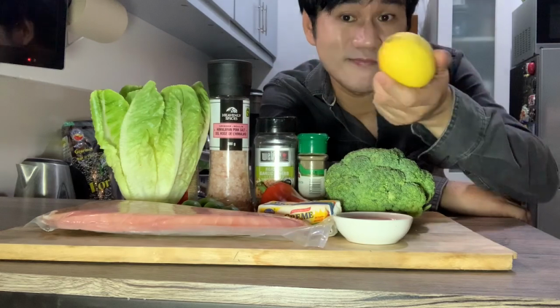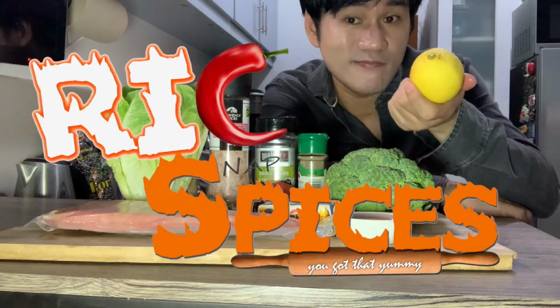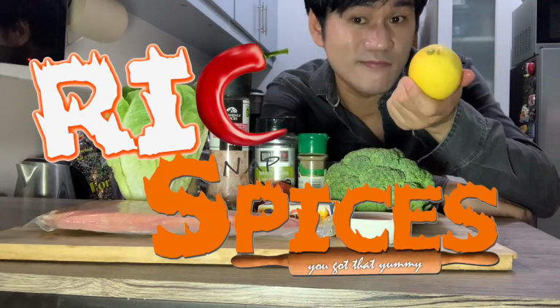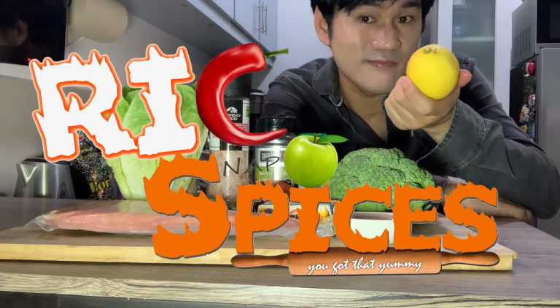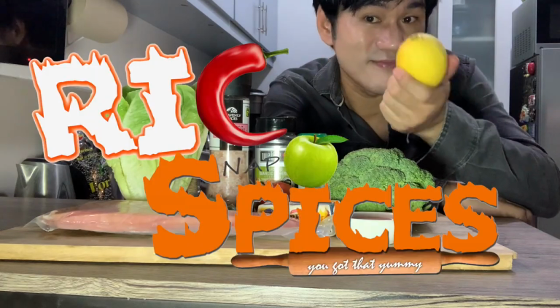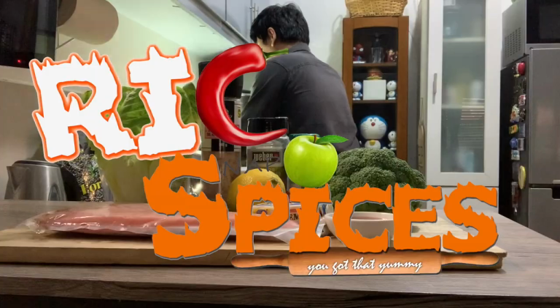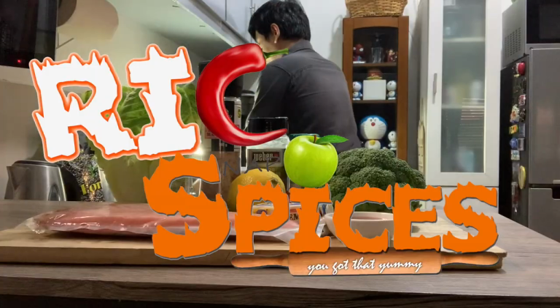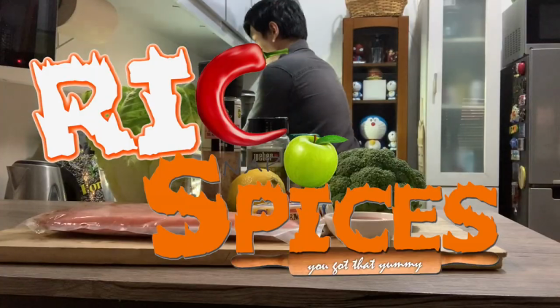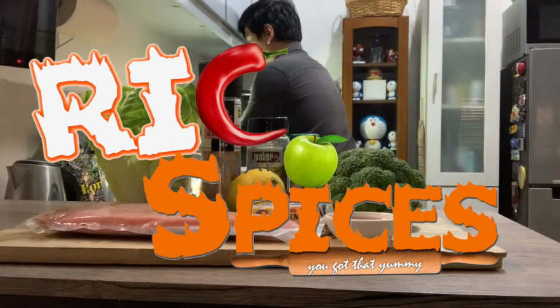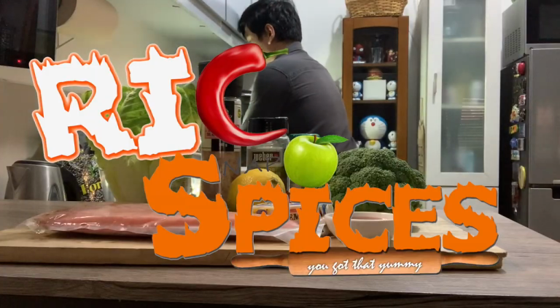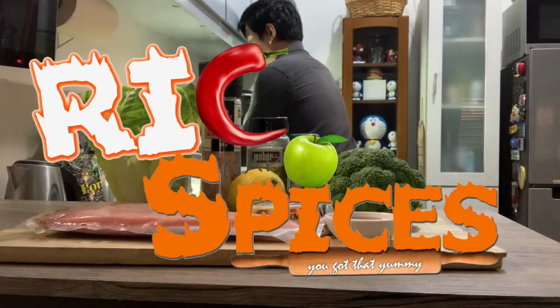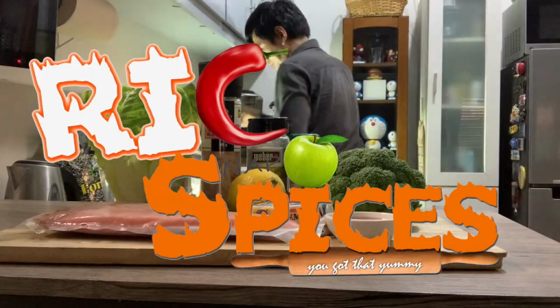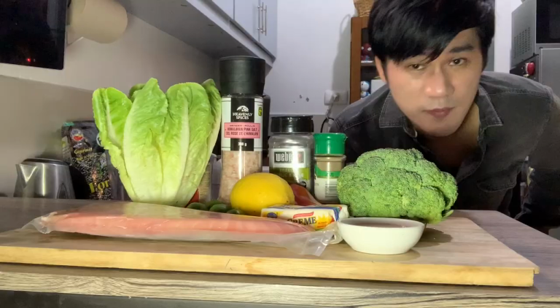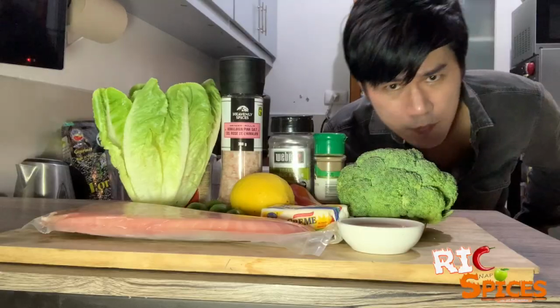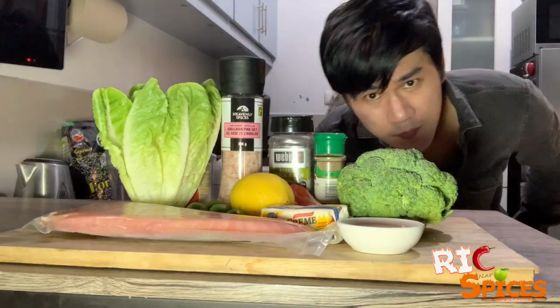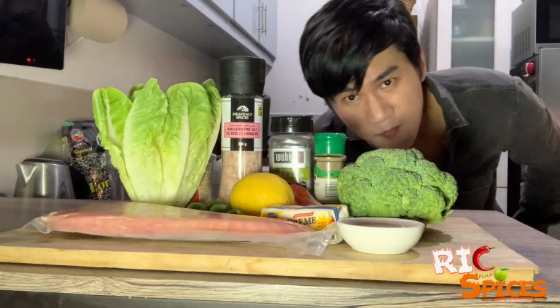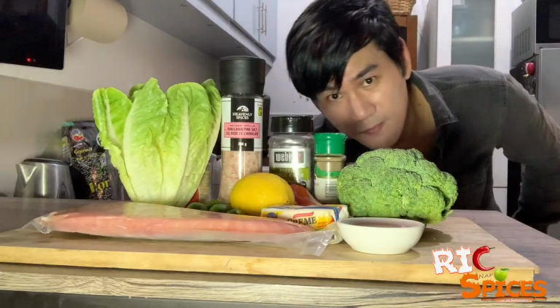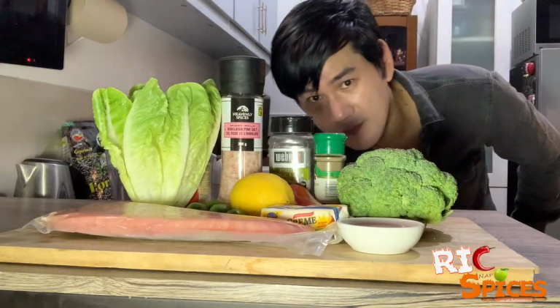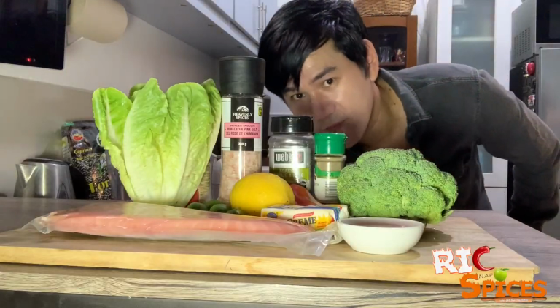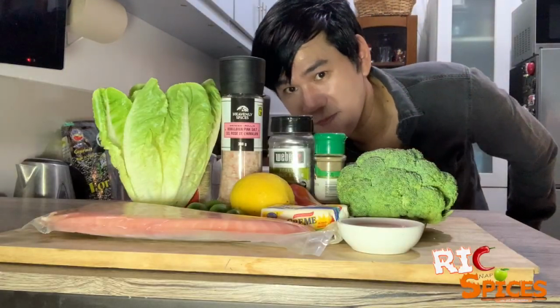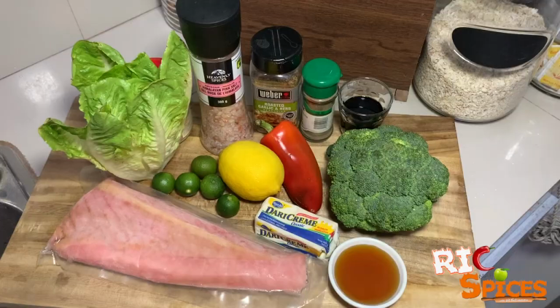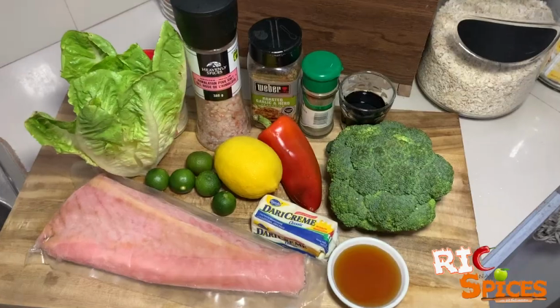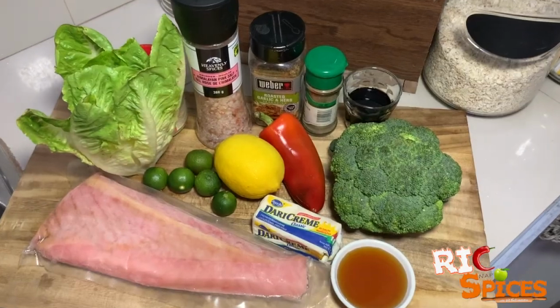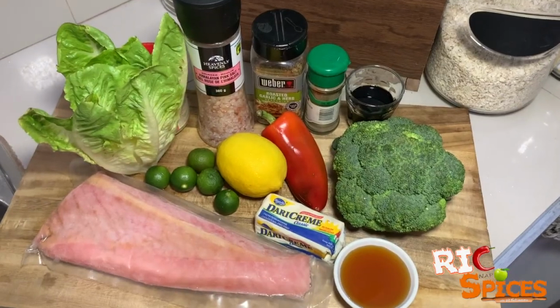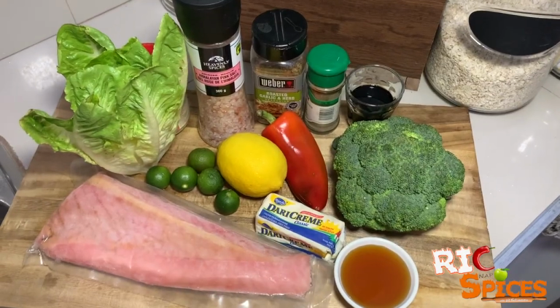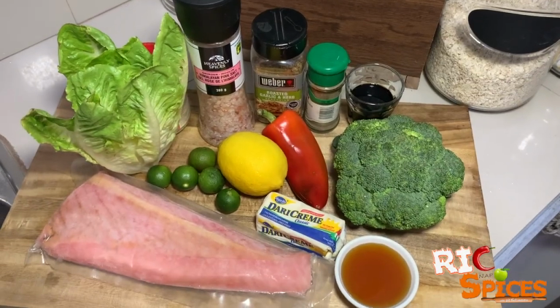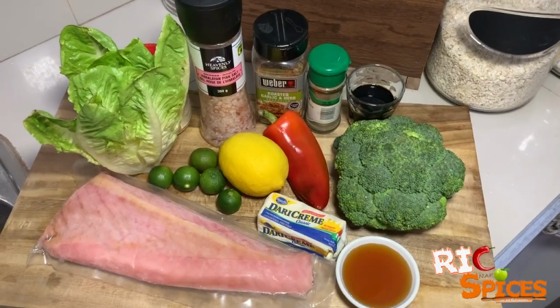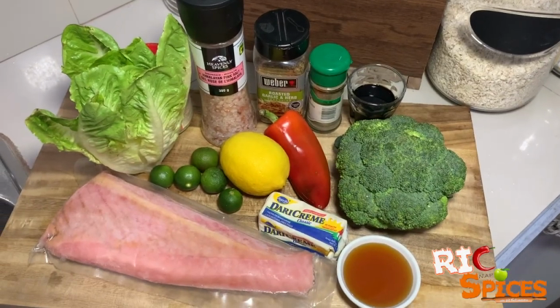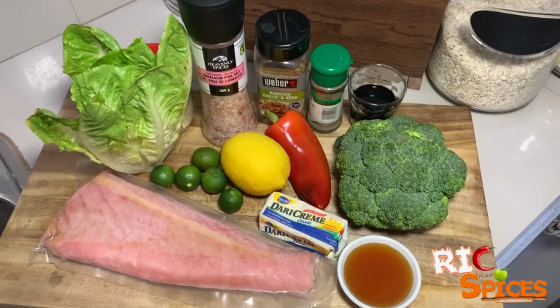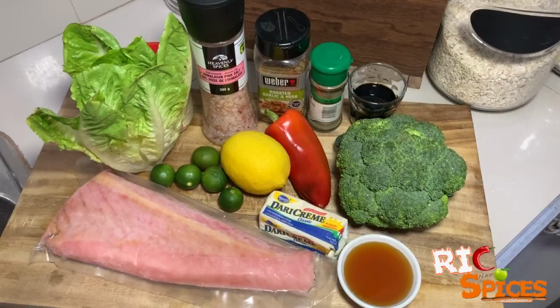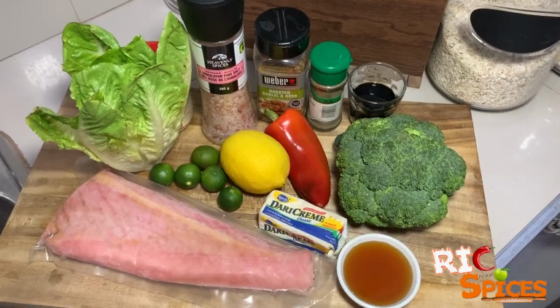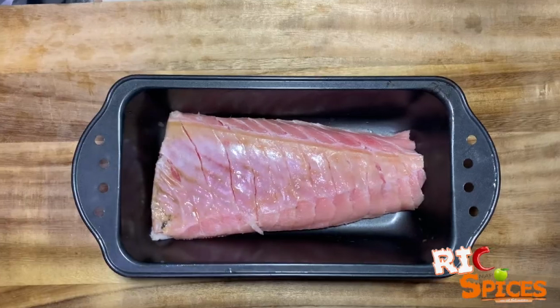For today, I'm going to cook my own recipe: grilled tuna belly with buttered broccoli. Here's how you do it.